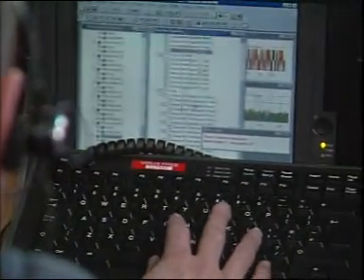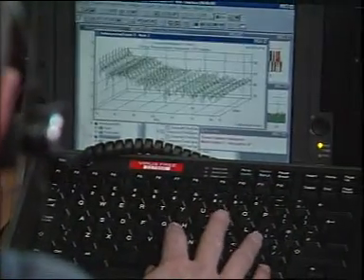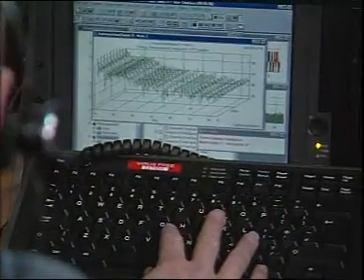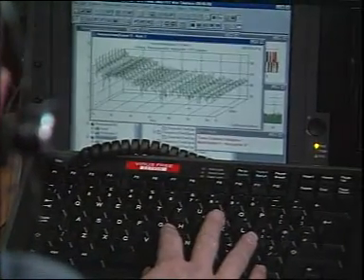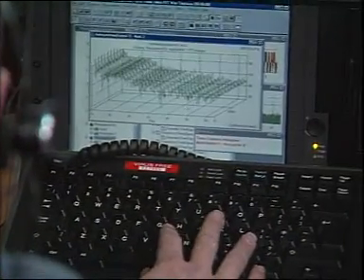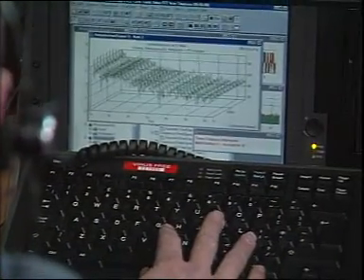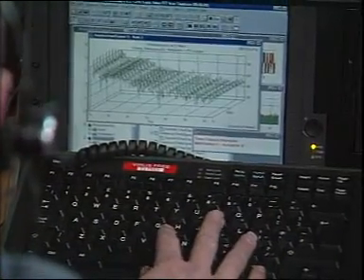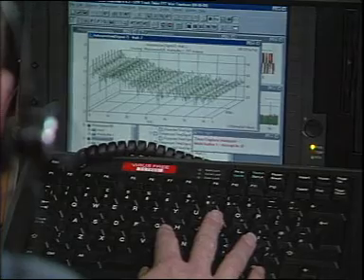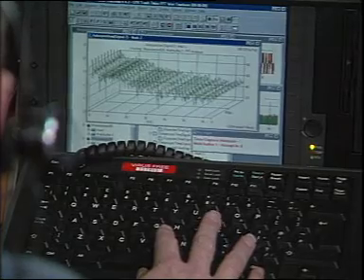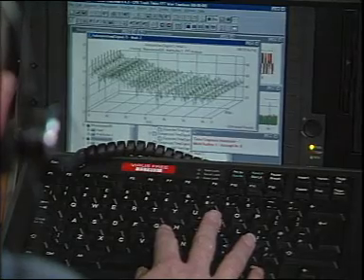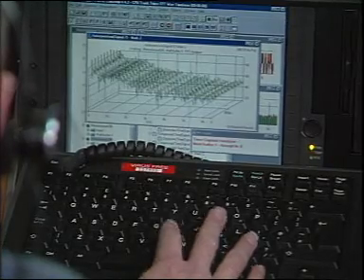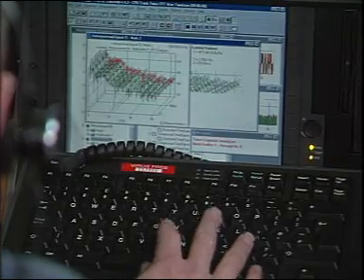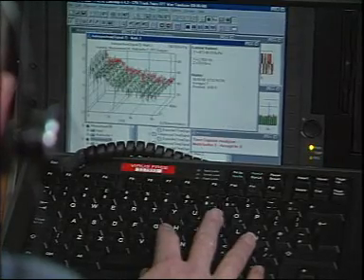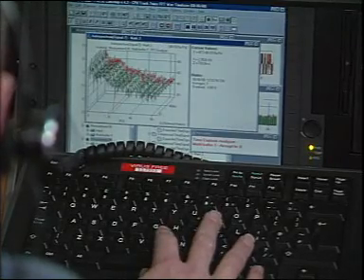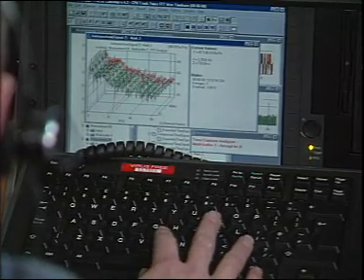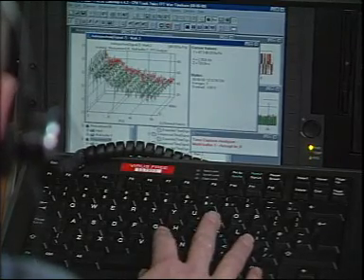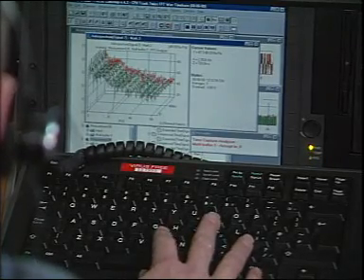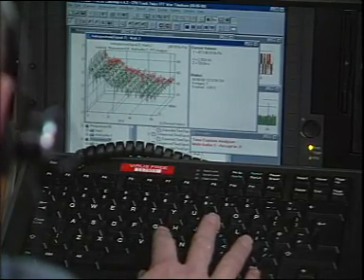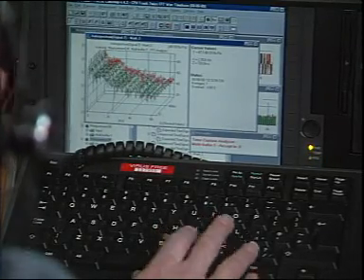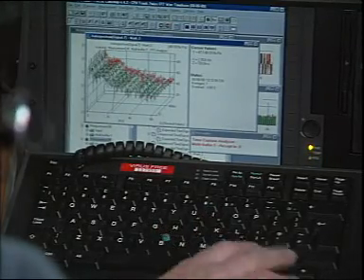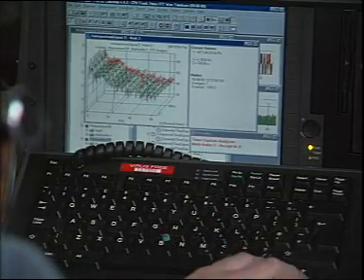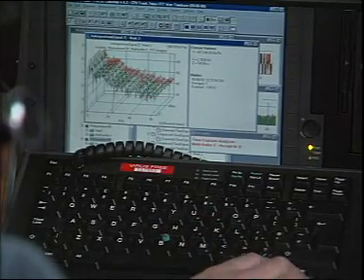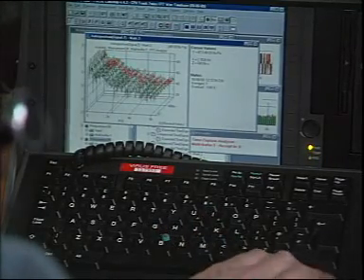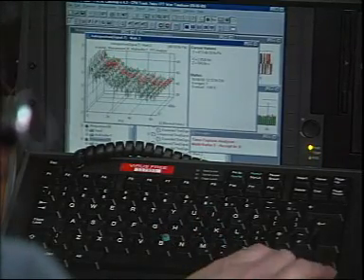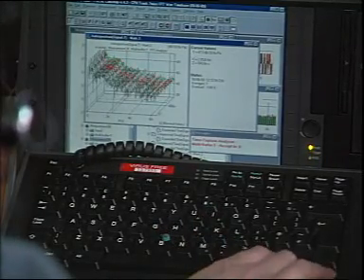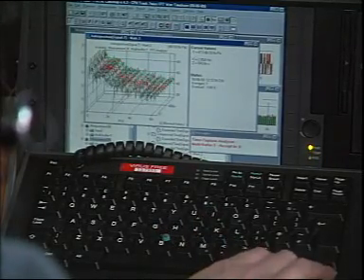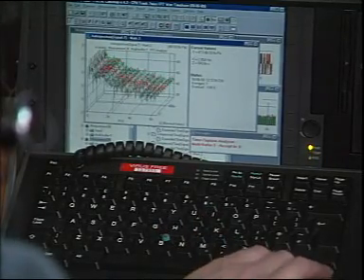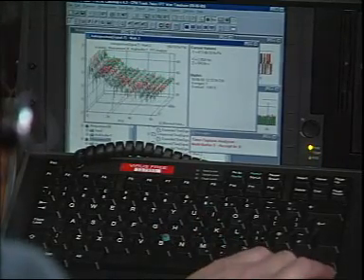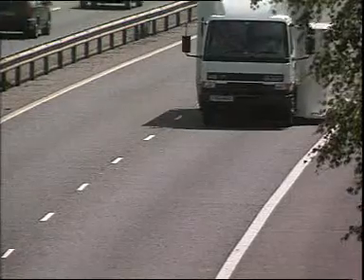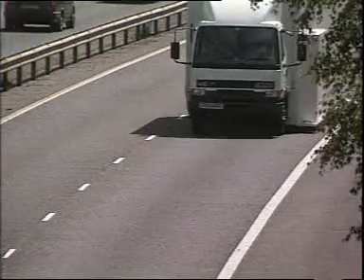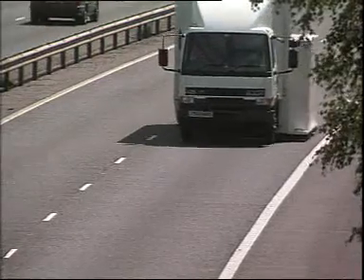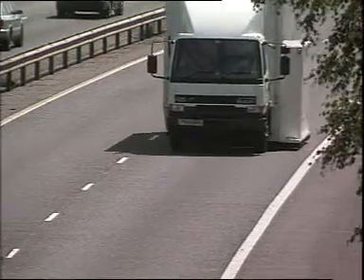Among the parameters that also need to be measured are the air and road surface temperature, since these can influence the noise levels.